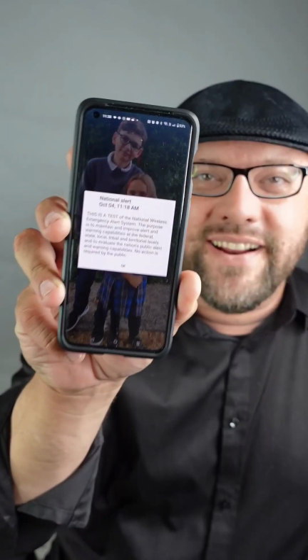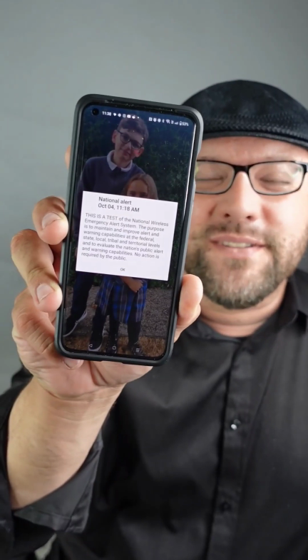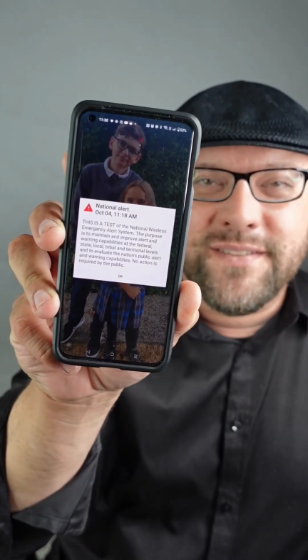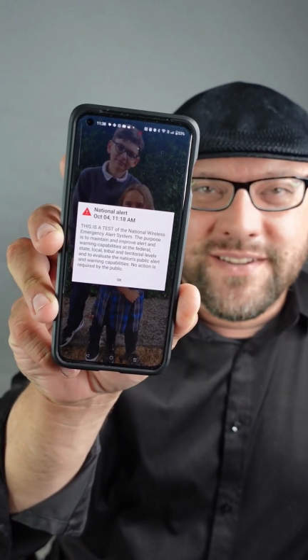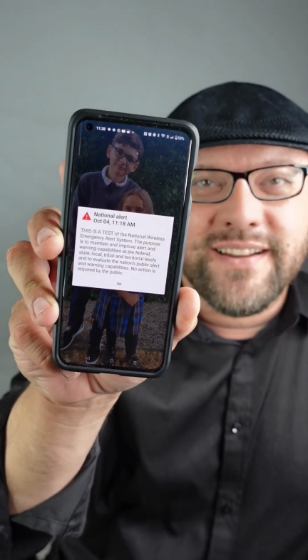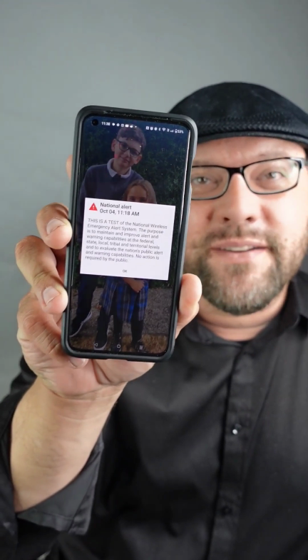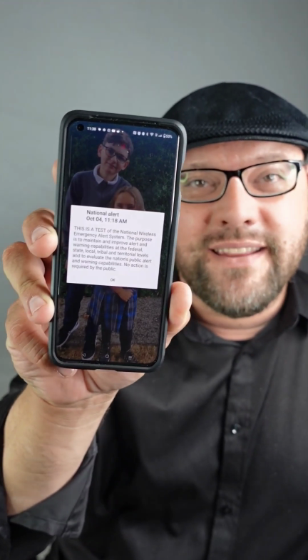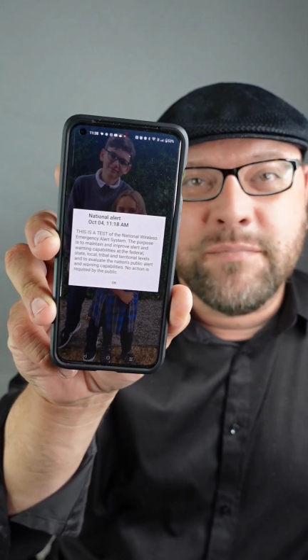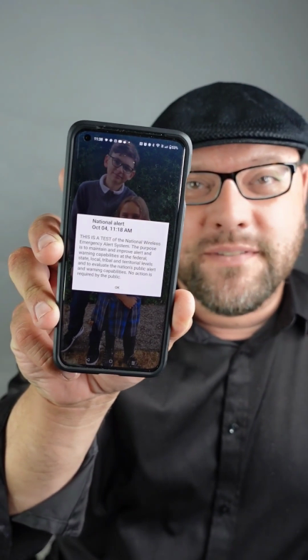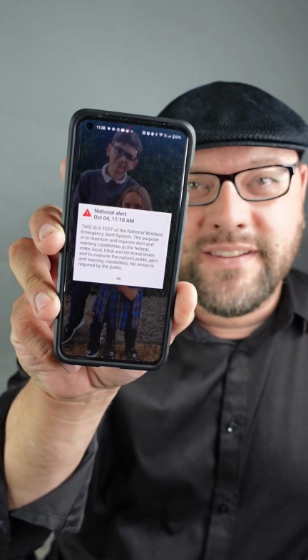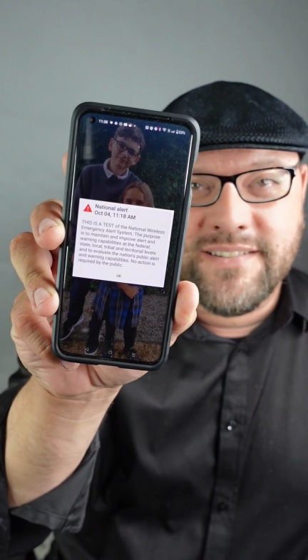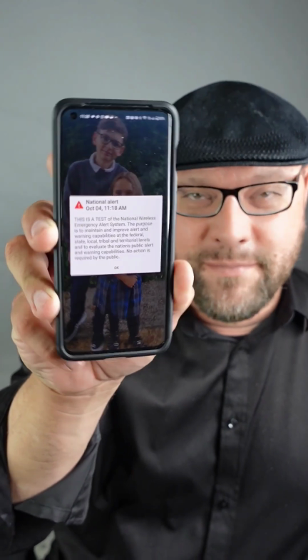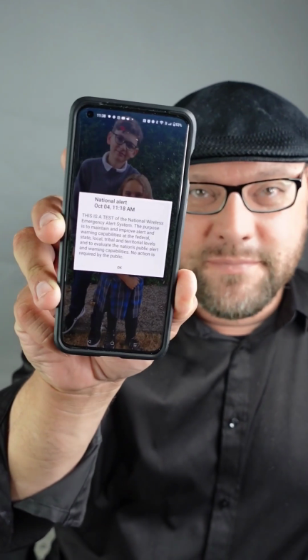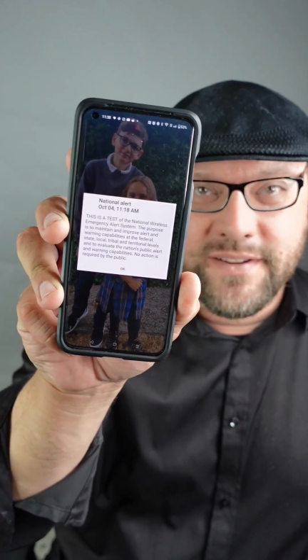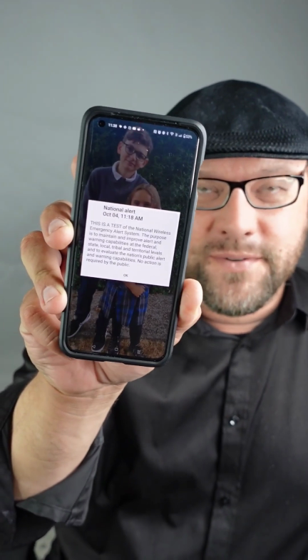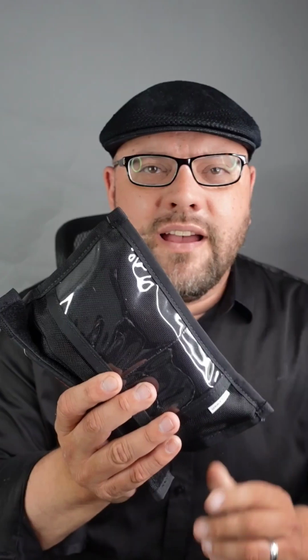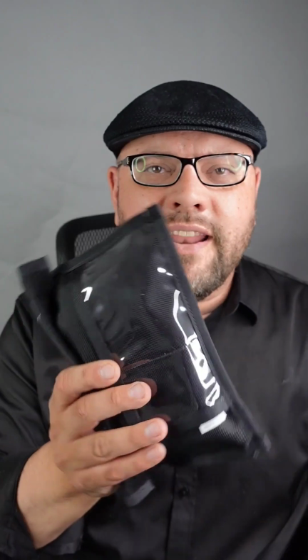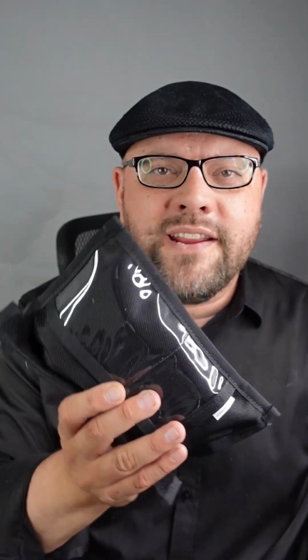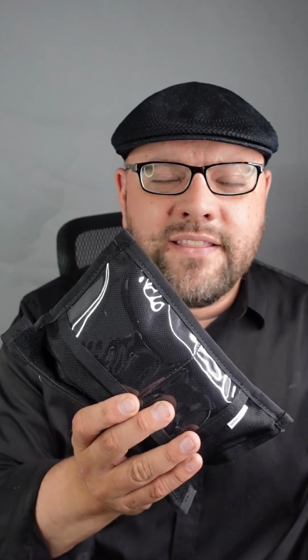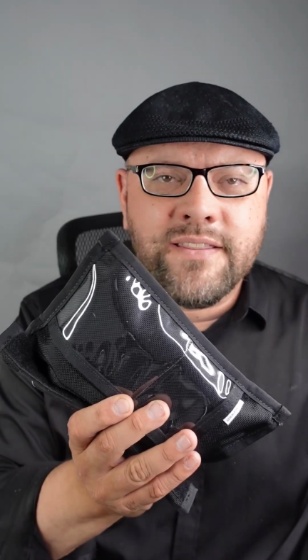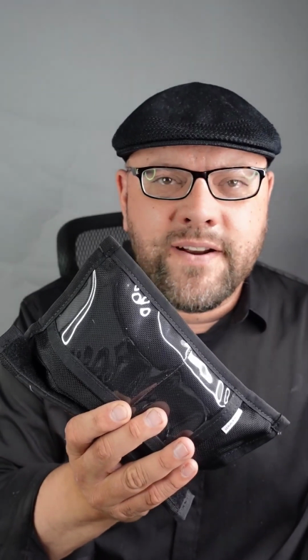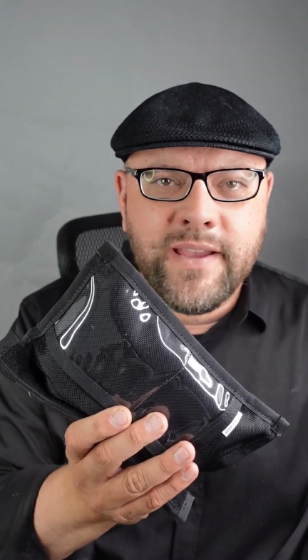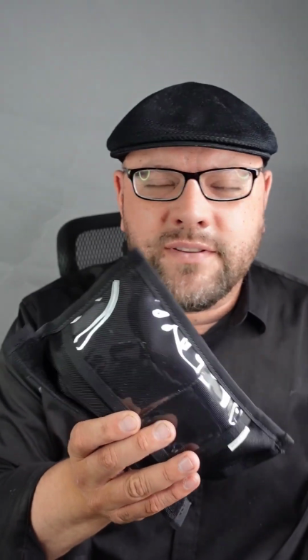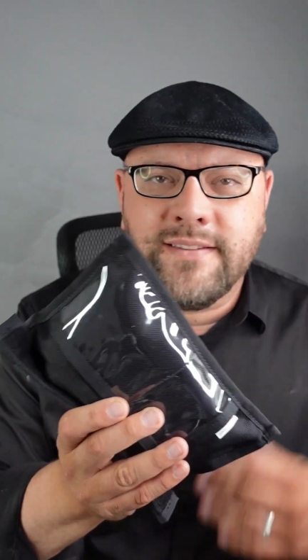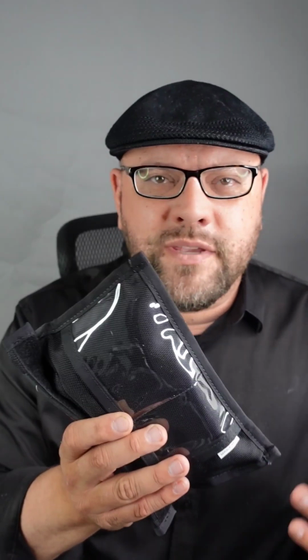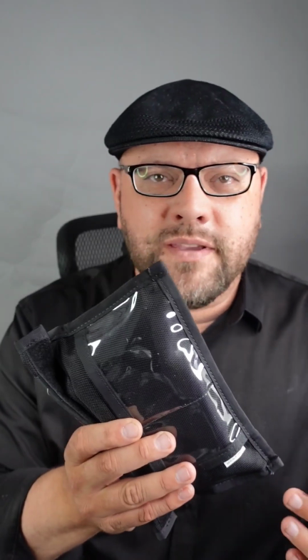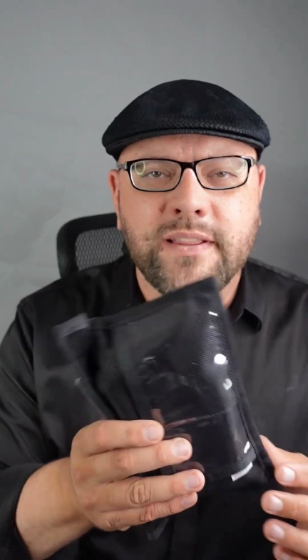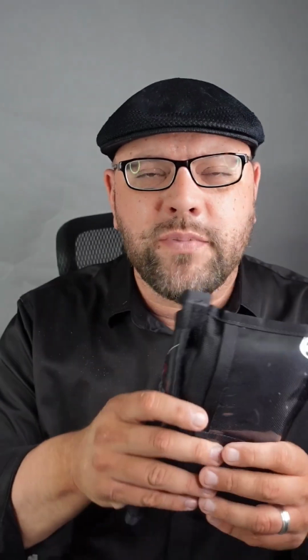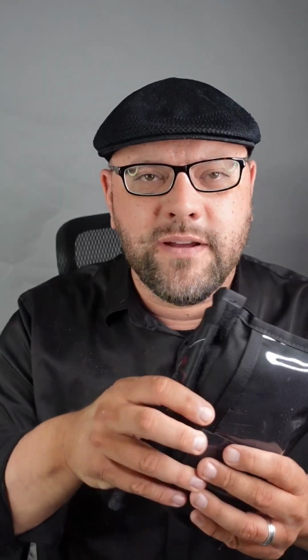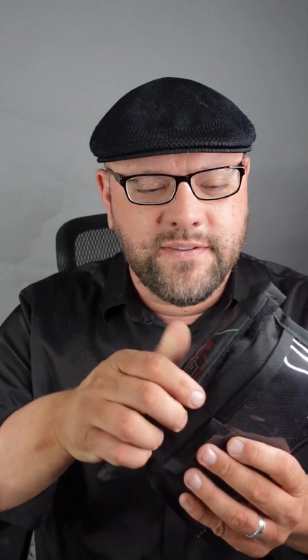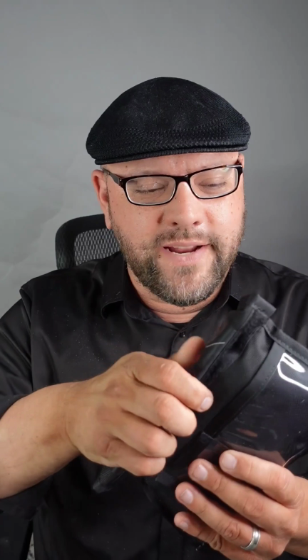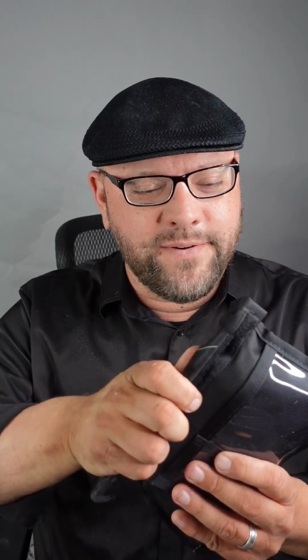Alright, I received an alert at 11:18 Pacific Standard Time on this particular phone. I didn't hear anything in the Faraday bag with devices beeping, but let's open it up and see what happens.